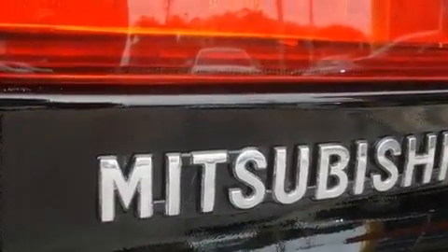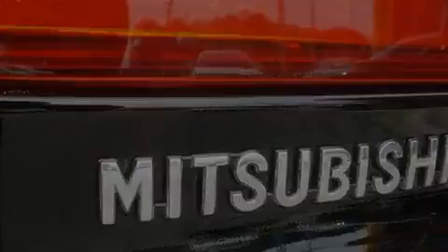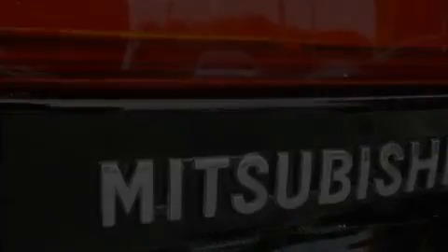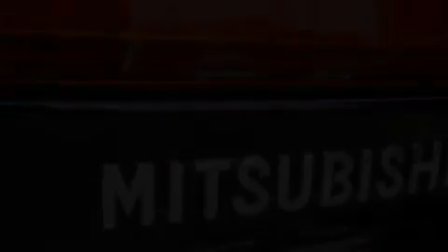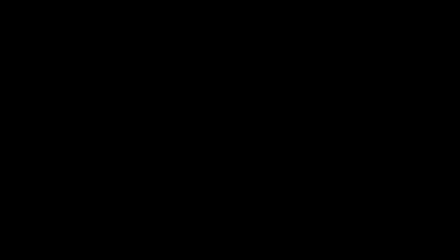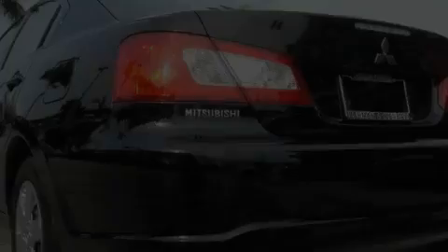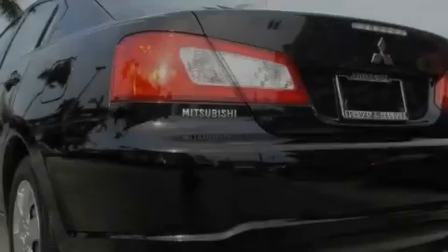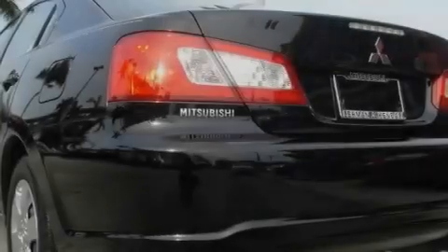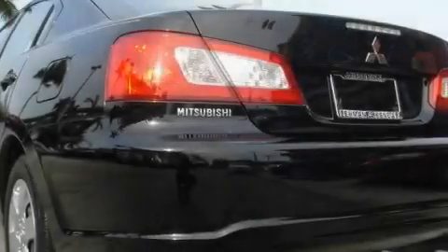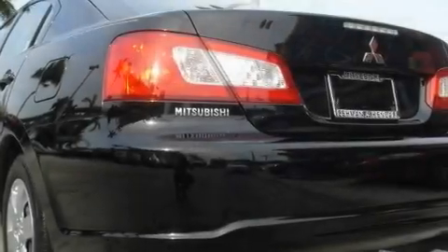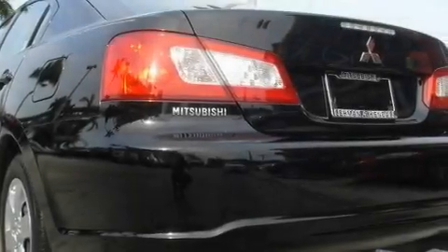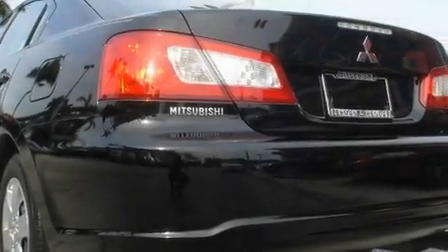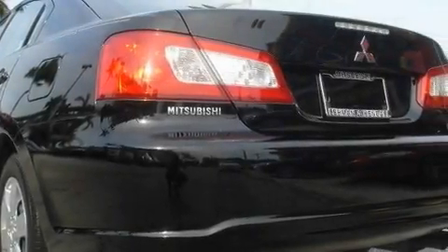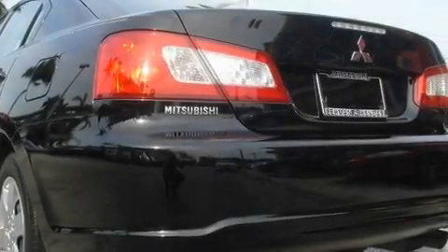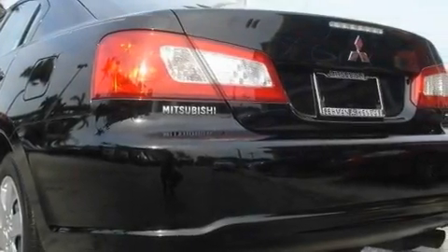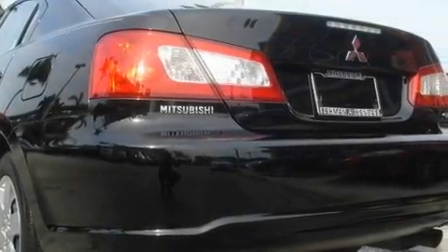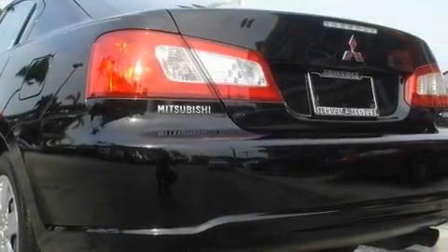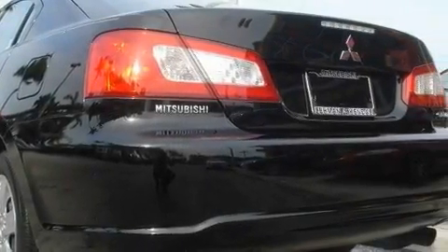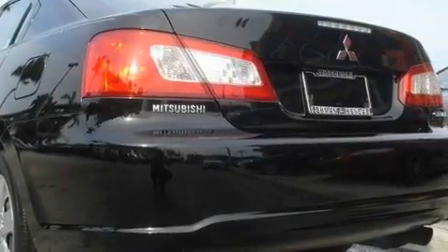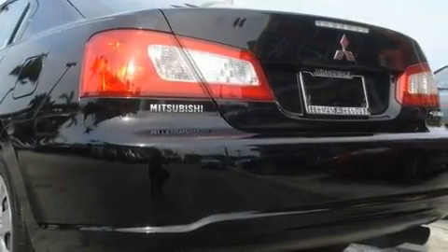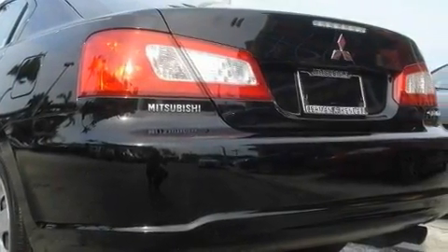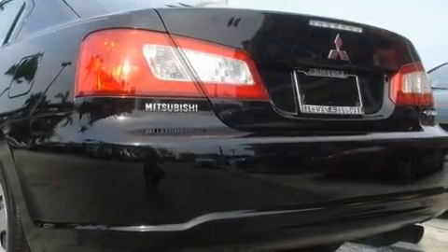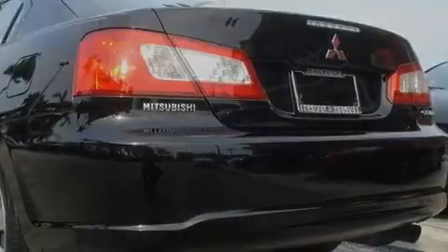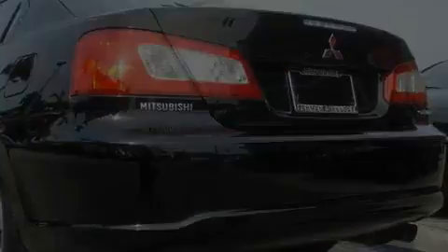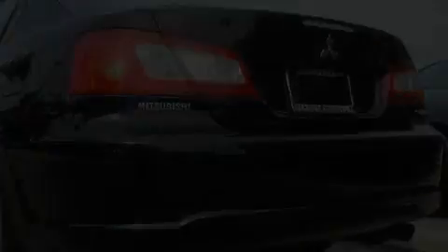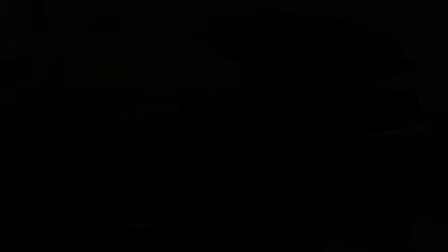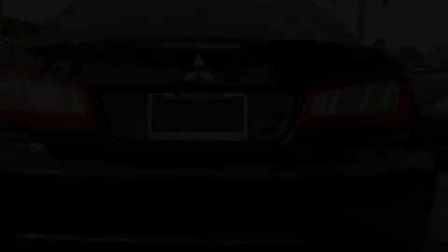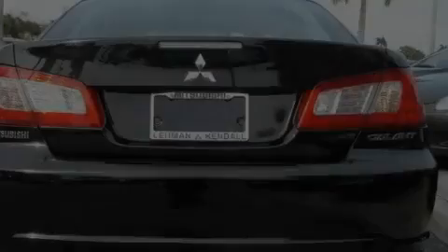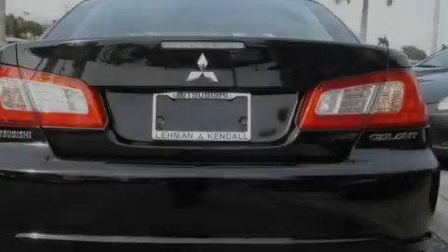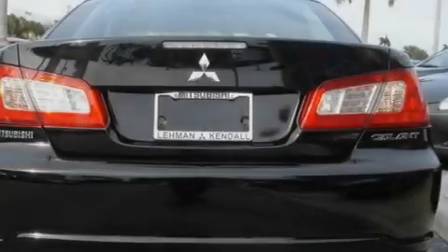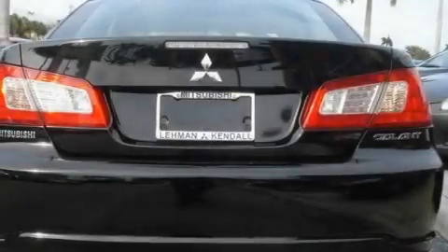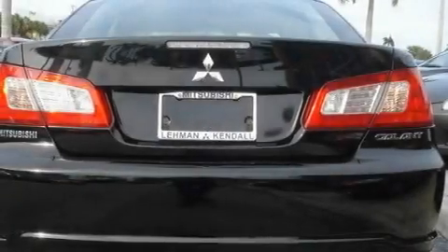With an EPA estimated rating of 27 miles per gallon on the highway, fuel efficiency is still high on the list of priorities.